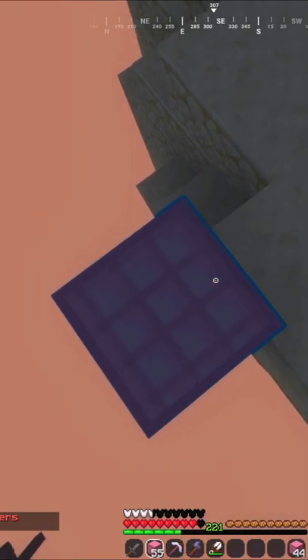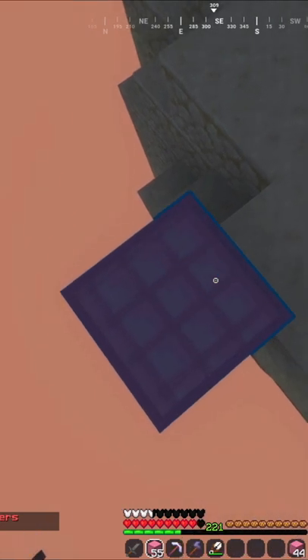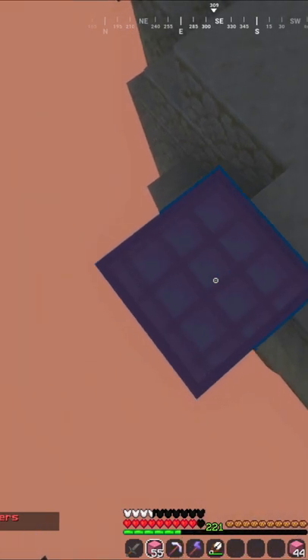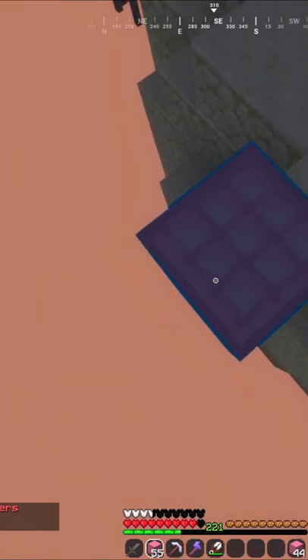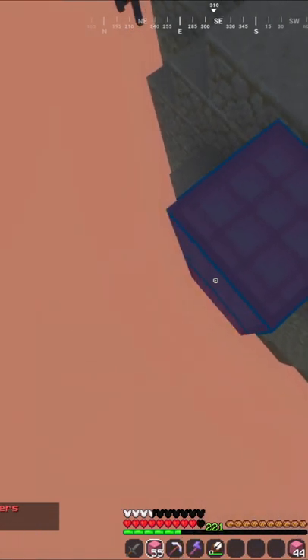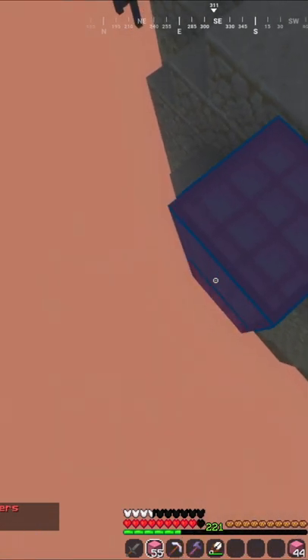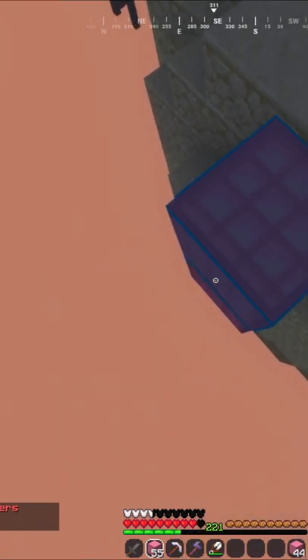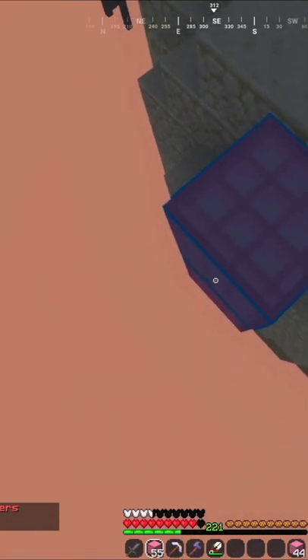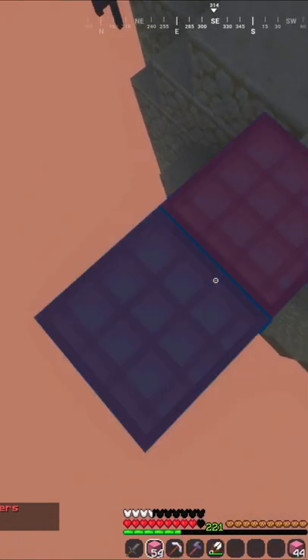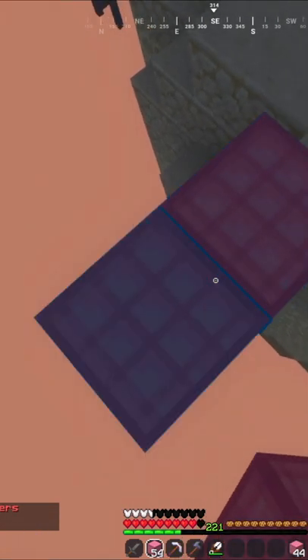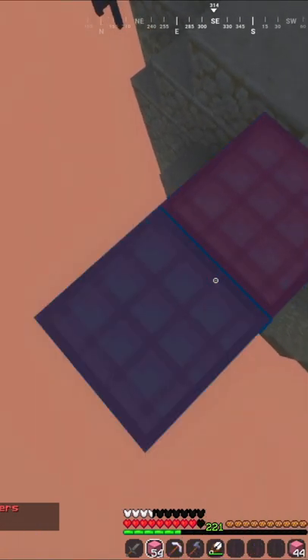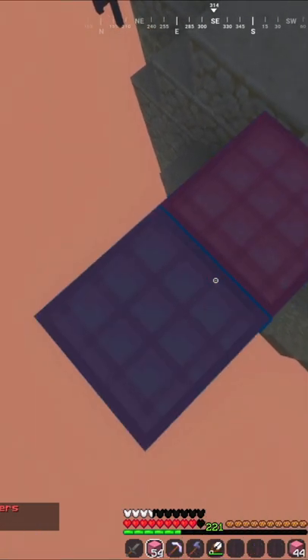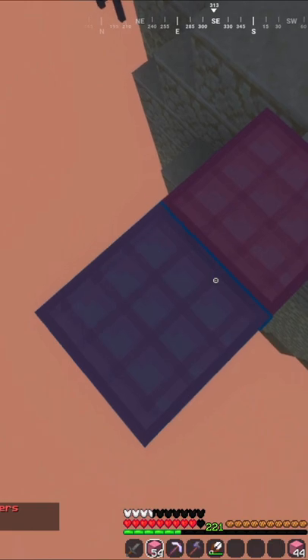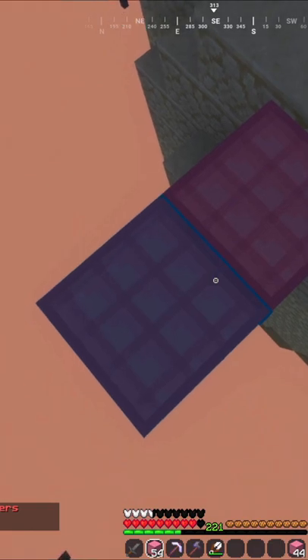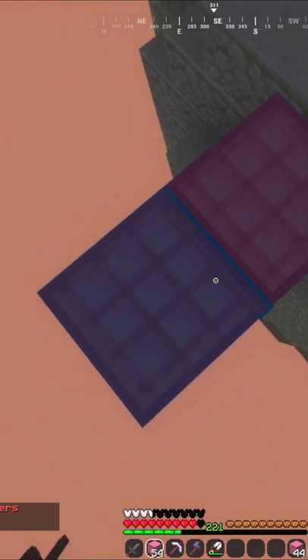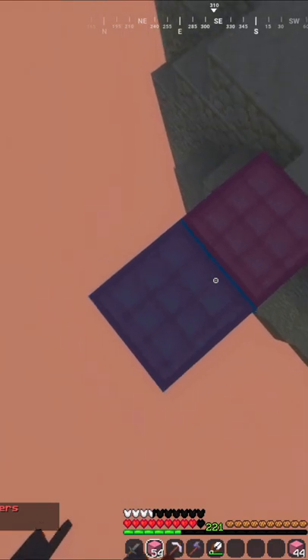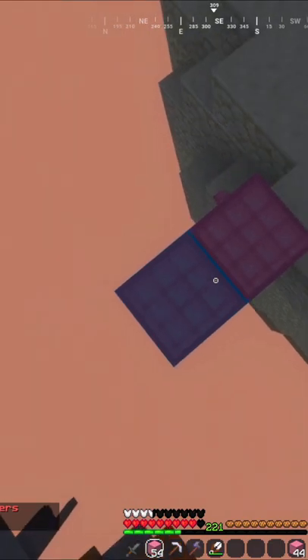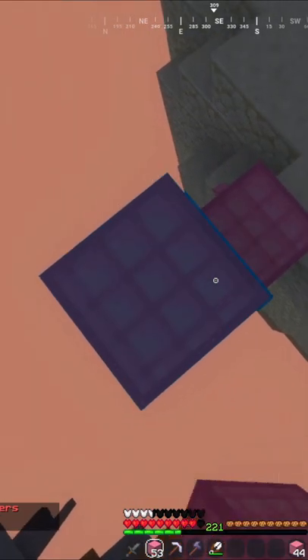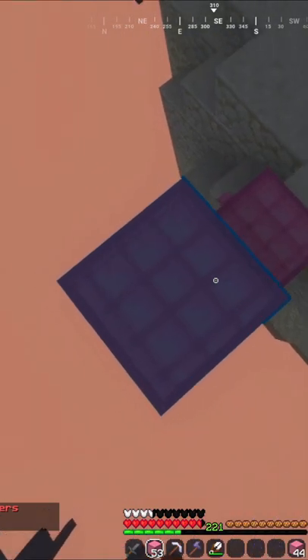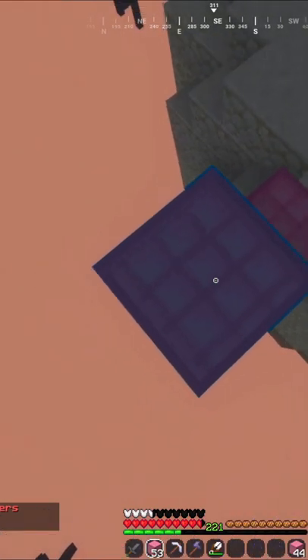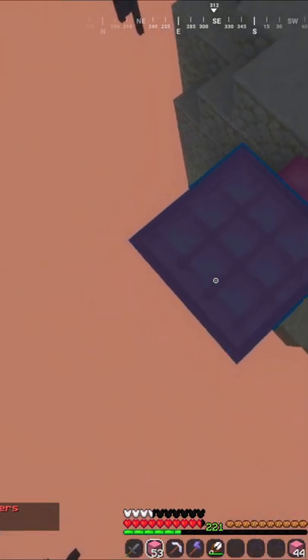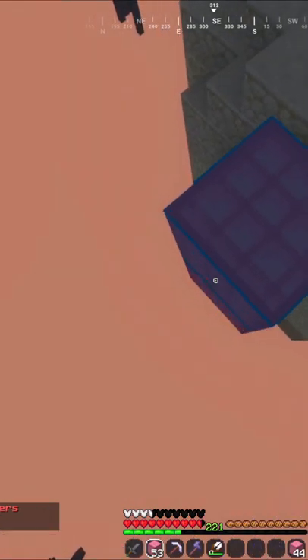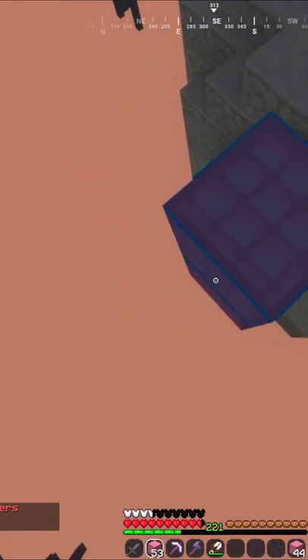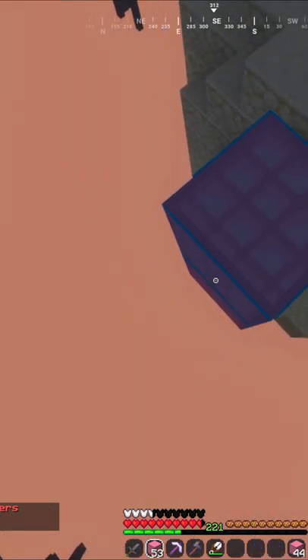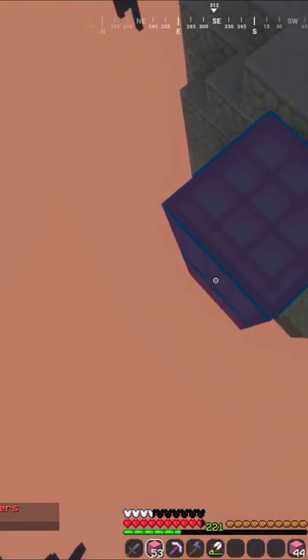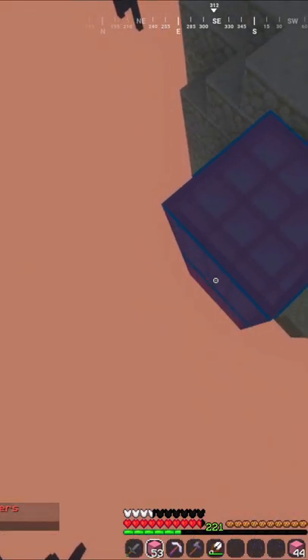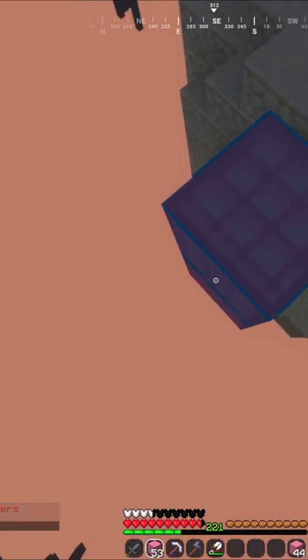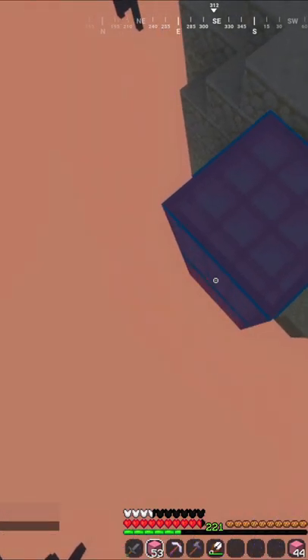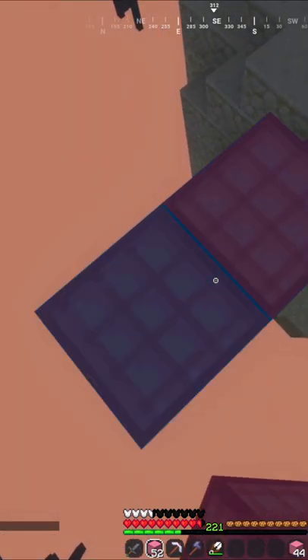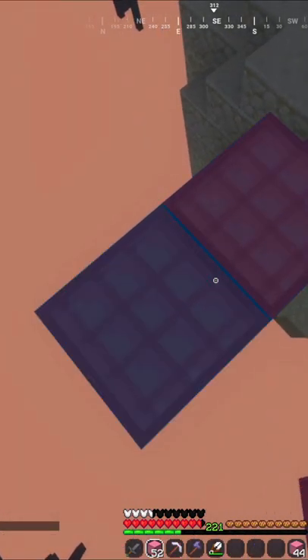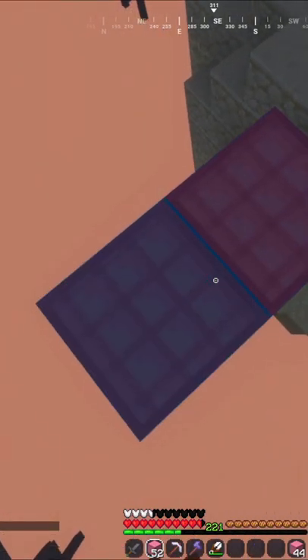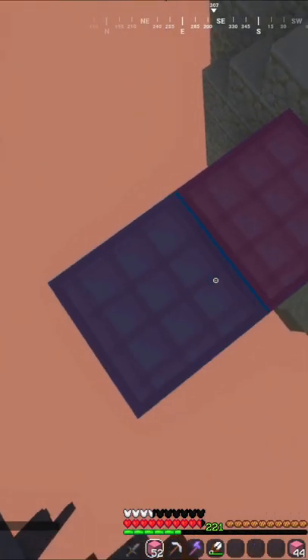Next, crouch walk to the edge of the elevated block. Repeat the steps until you go to your desired height.